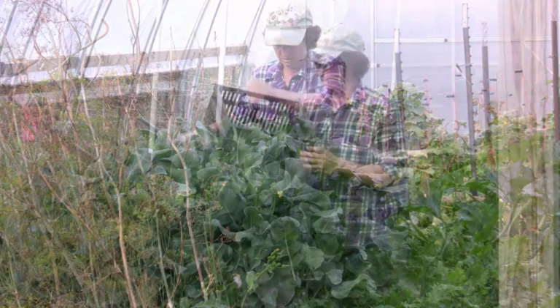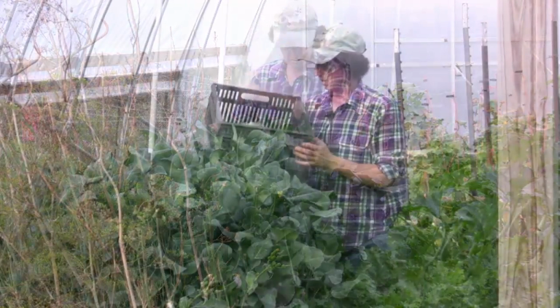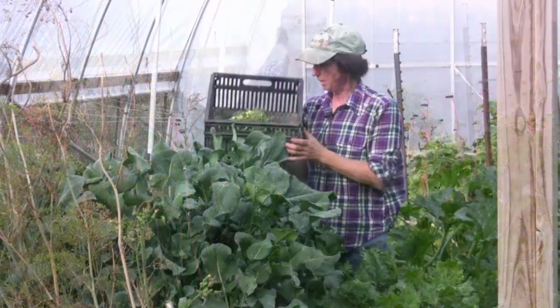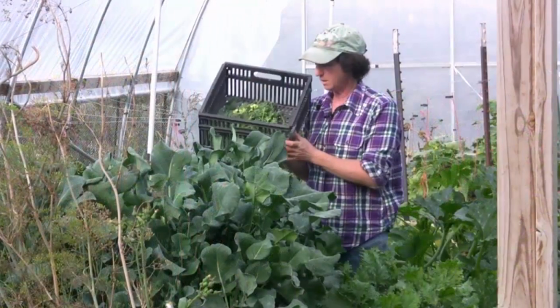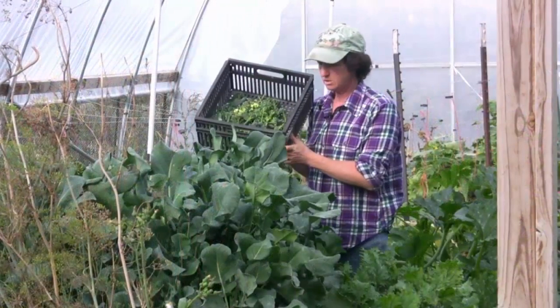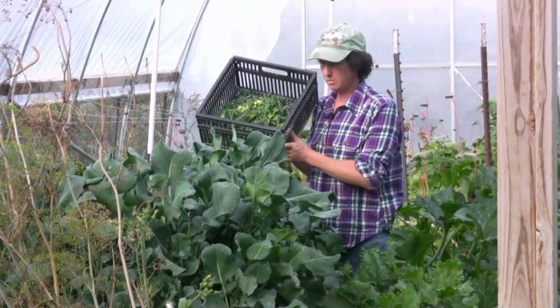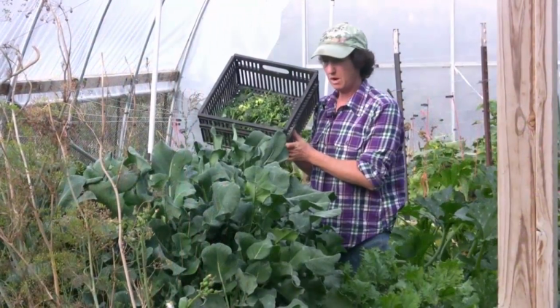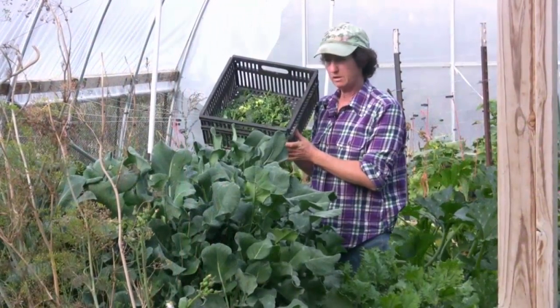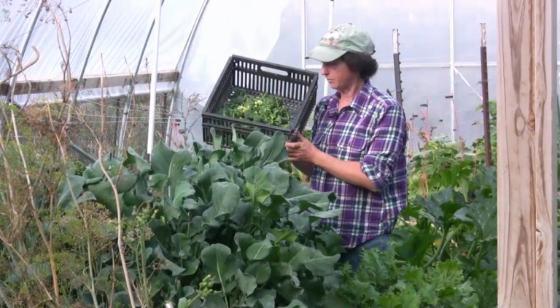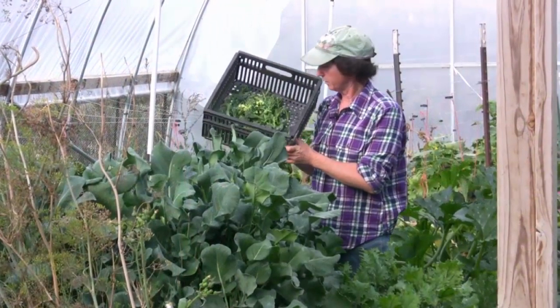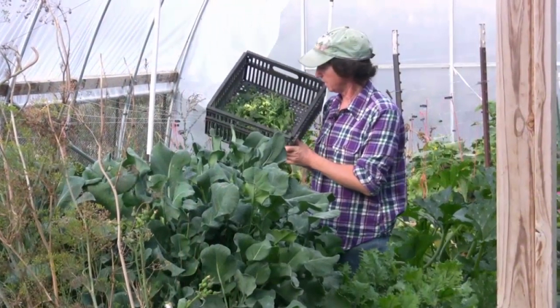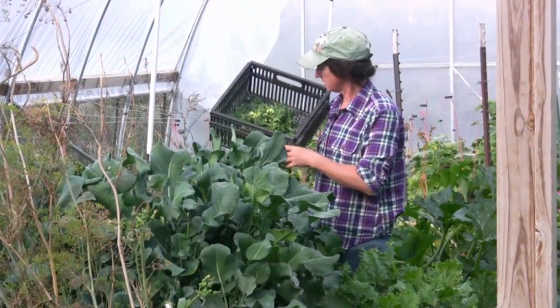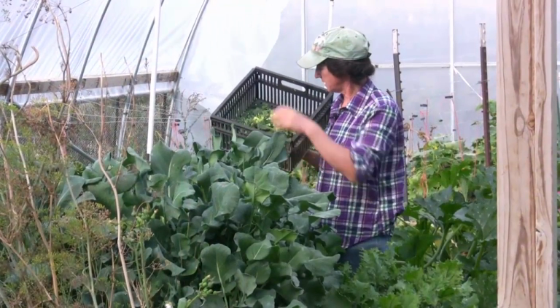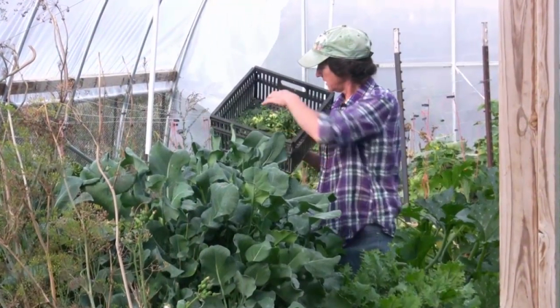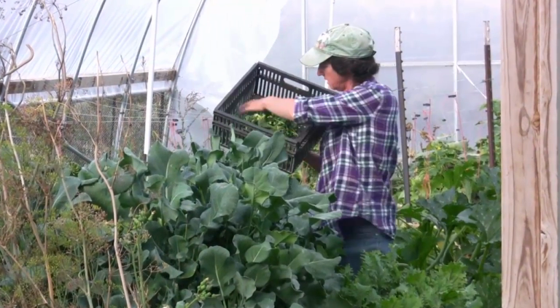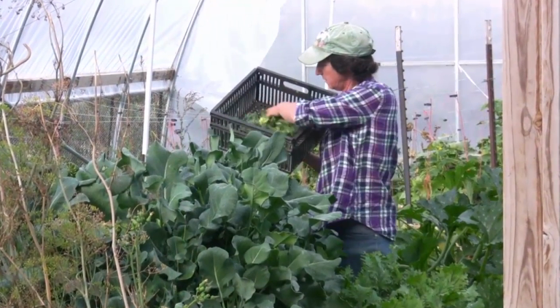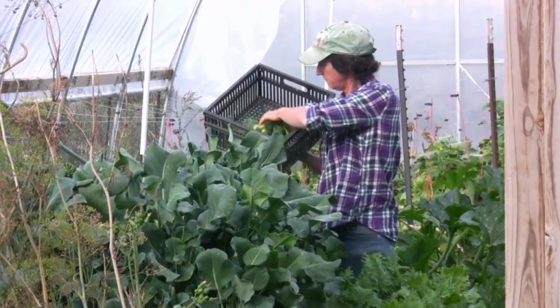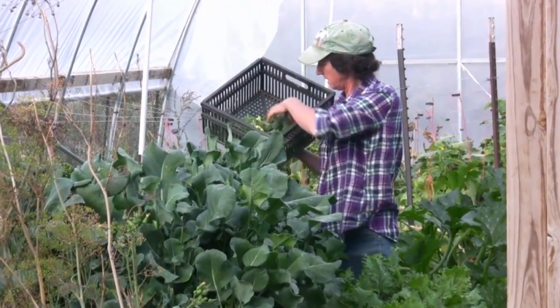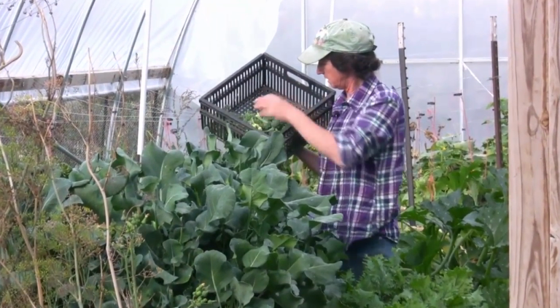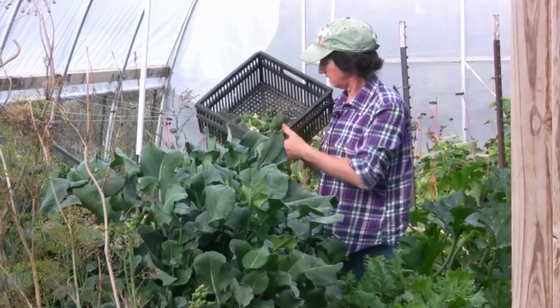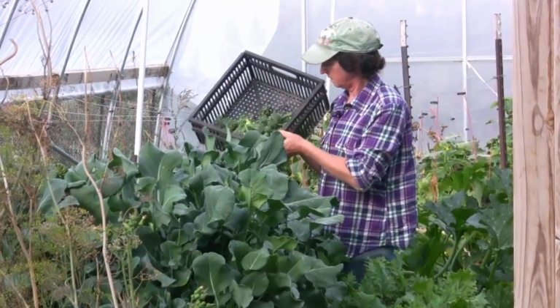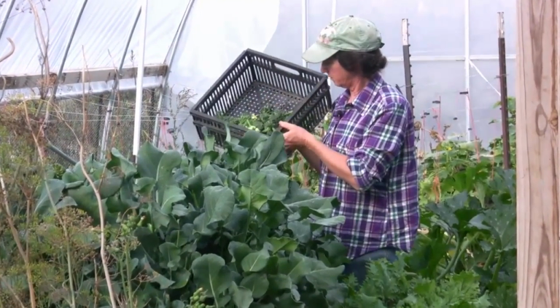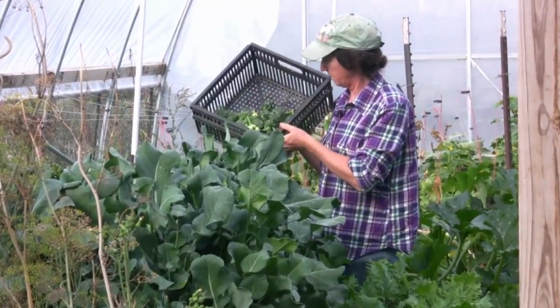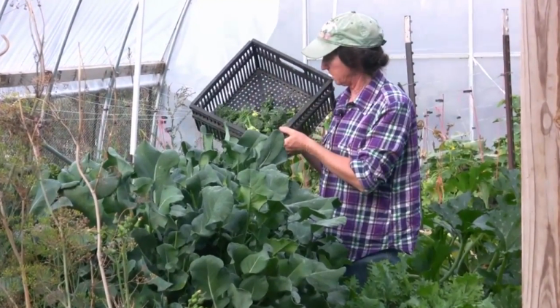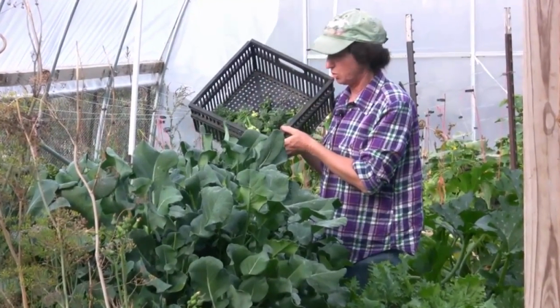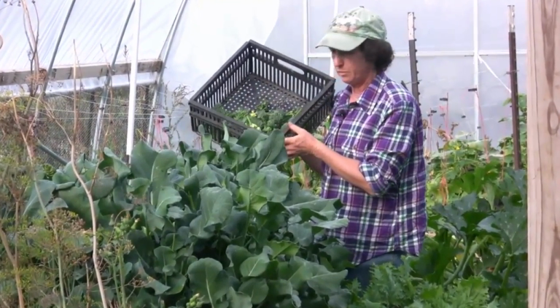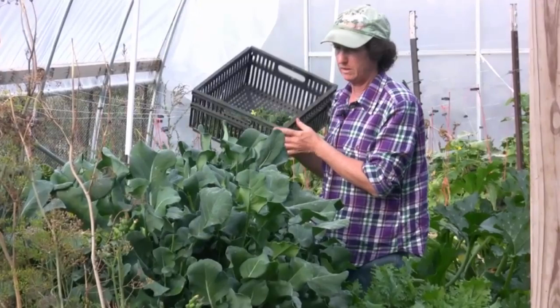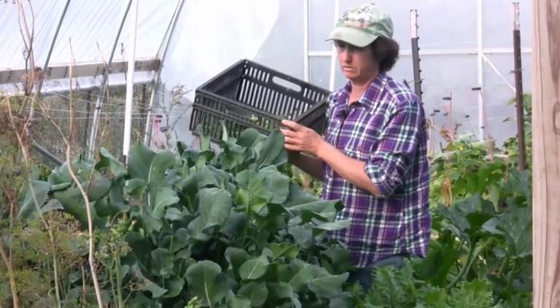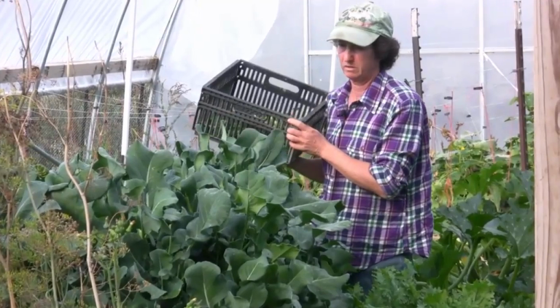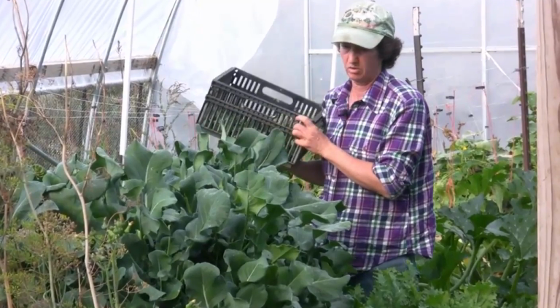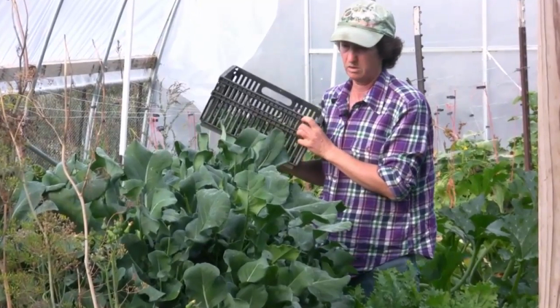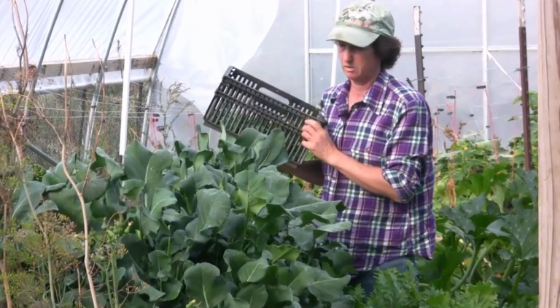Okay, here's our broccoli for the week. That made it probably two meals — that's awesome.